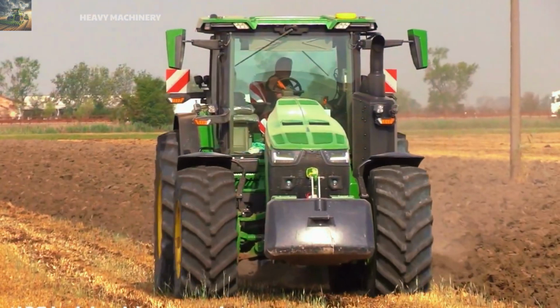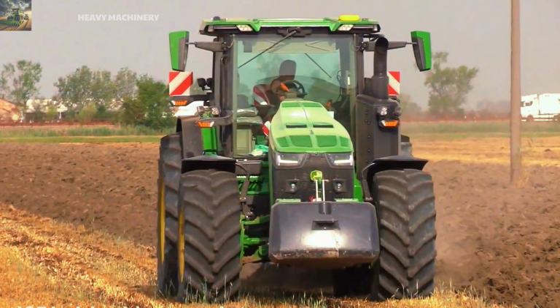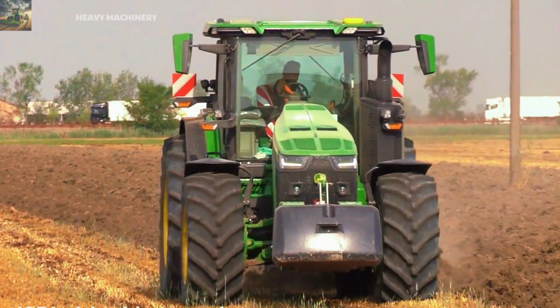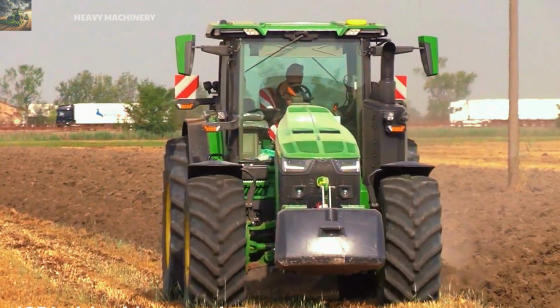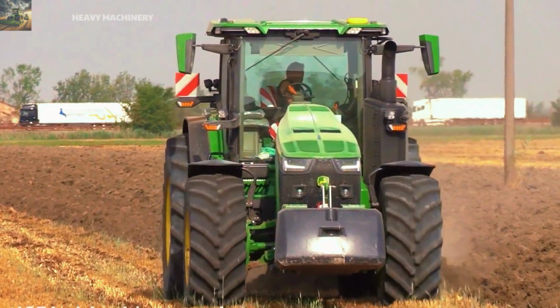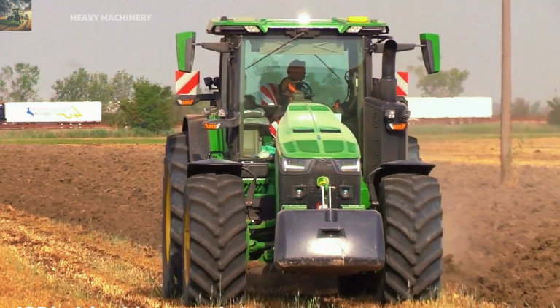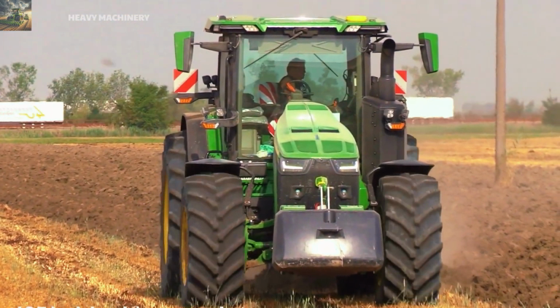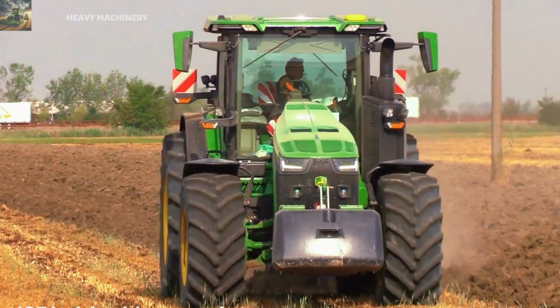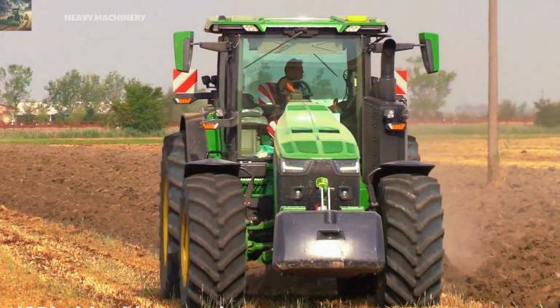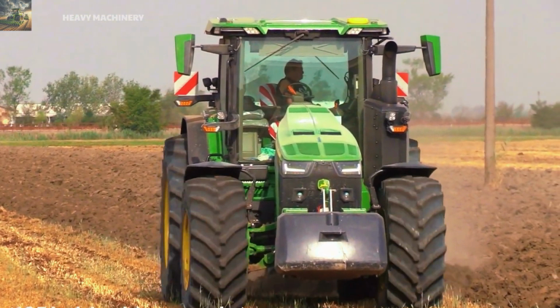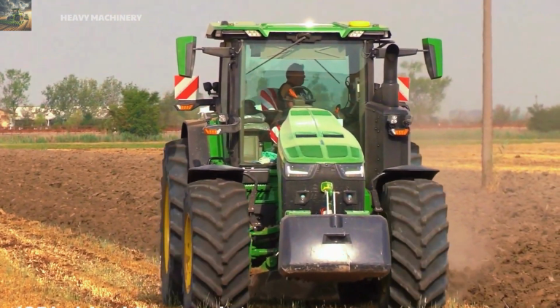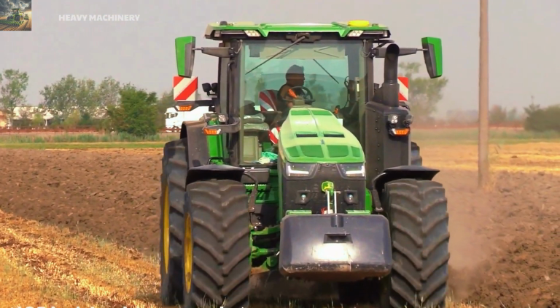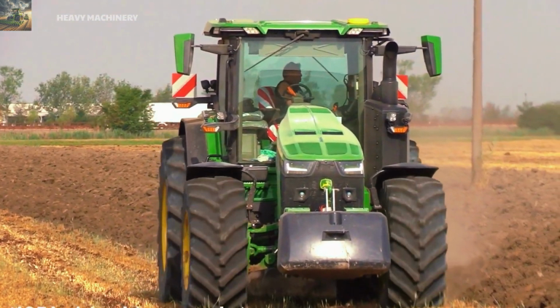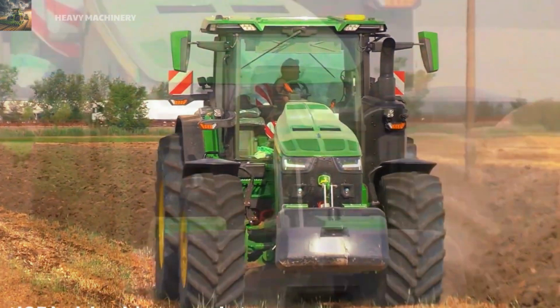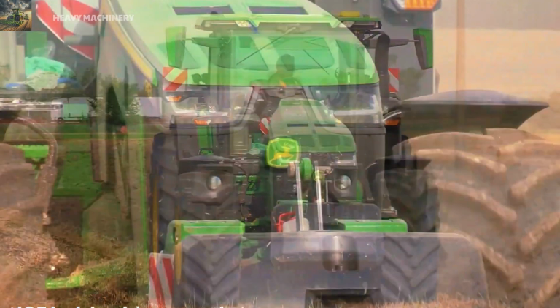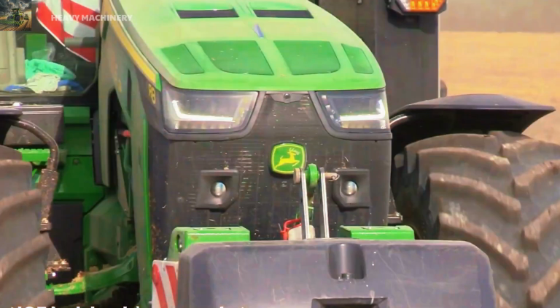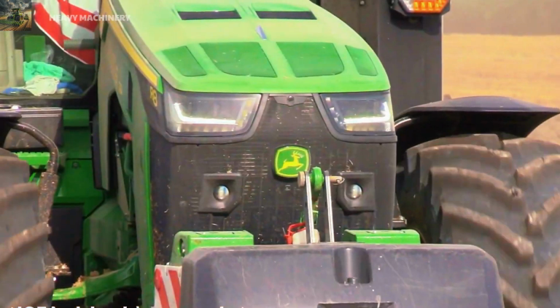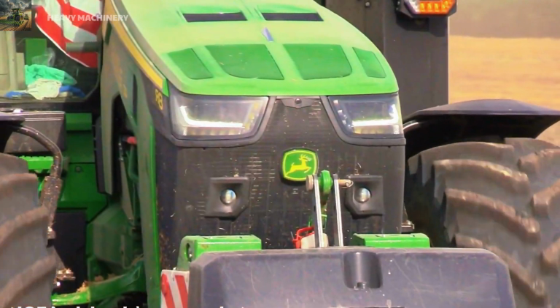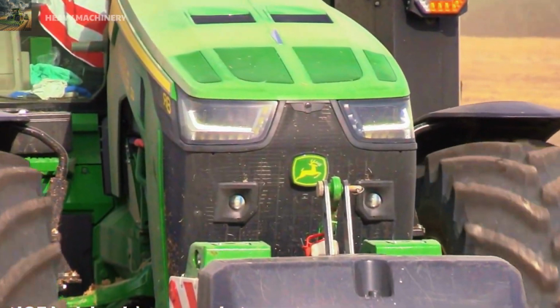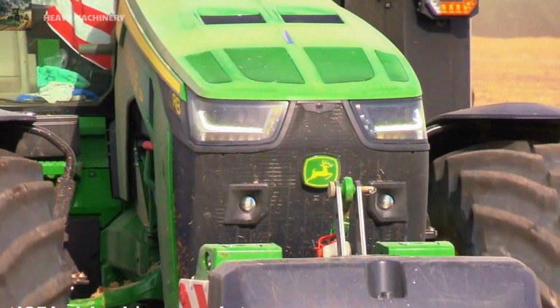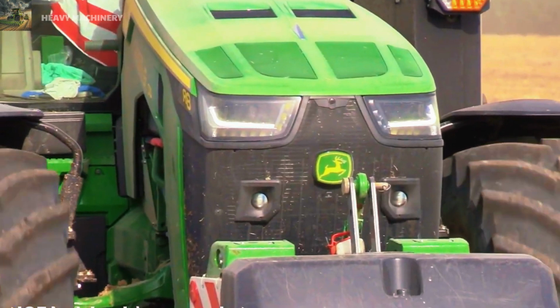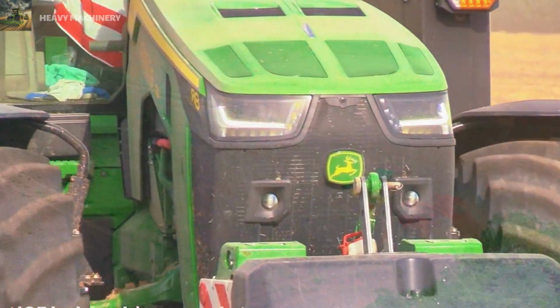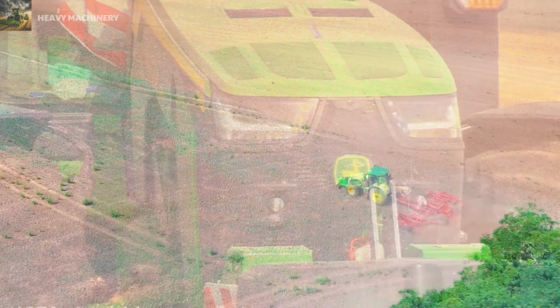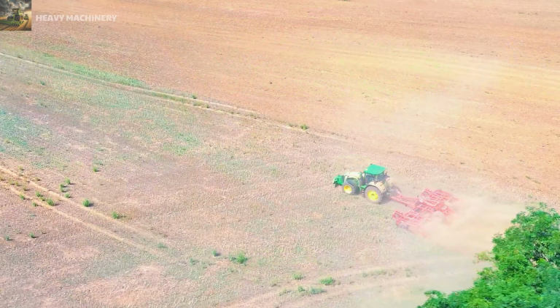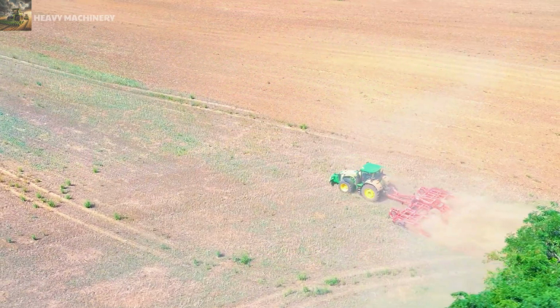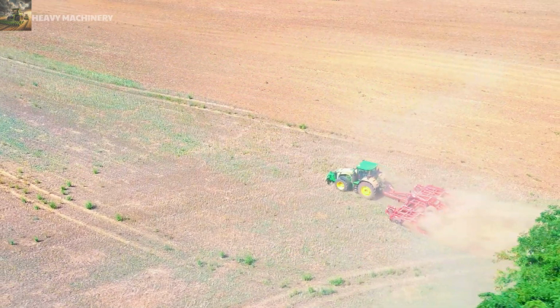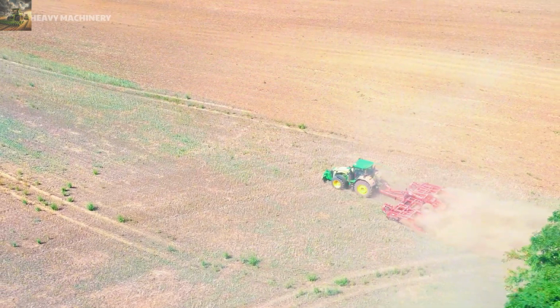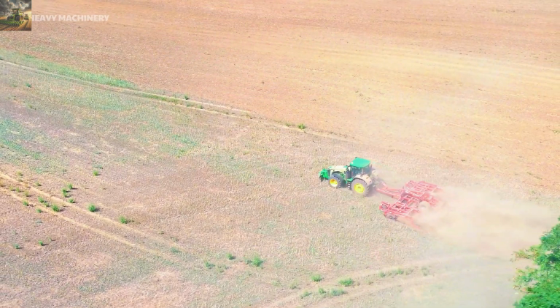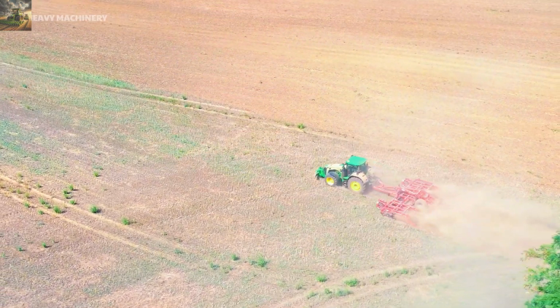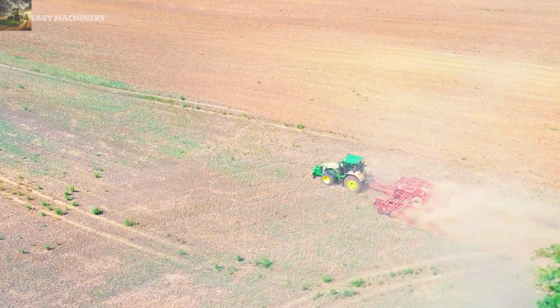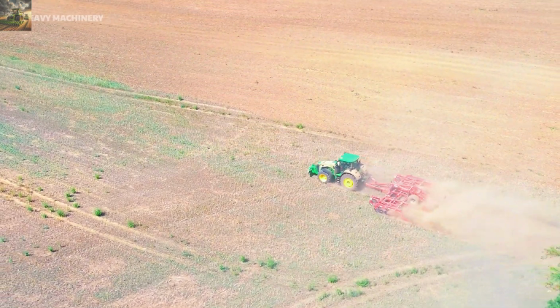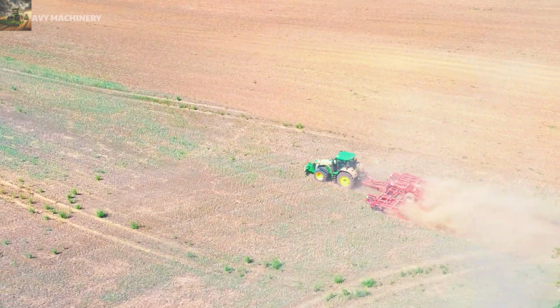So, what do you think about the John Deere 8R410? Do you think it's suitable for your work? Let us know your thoughts in the comments below.